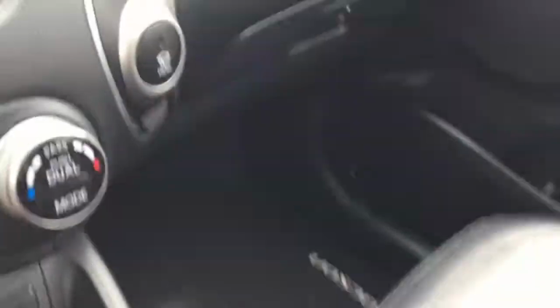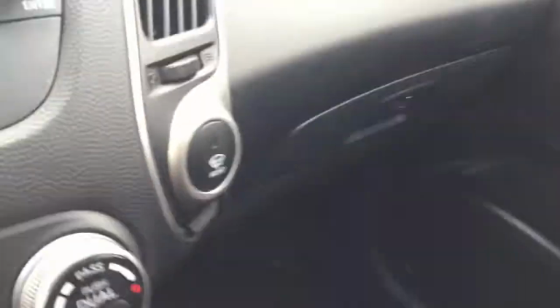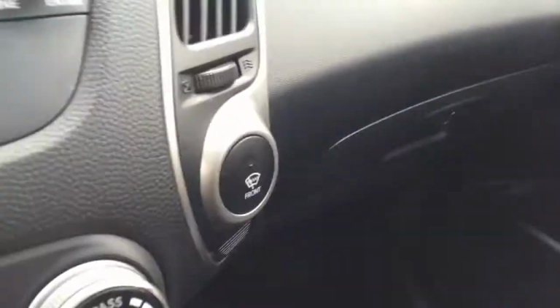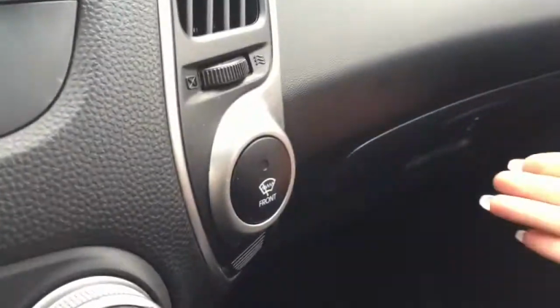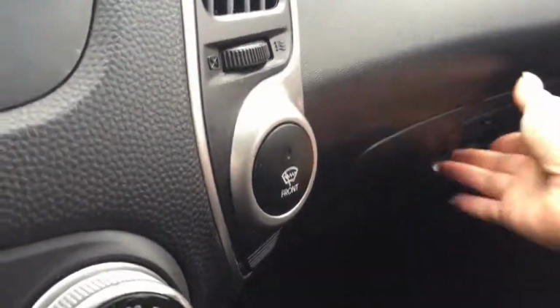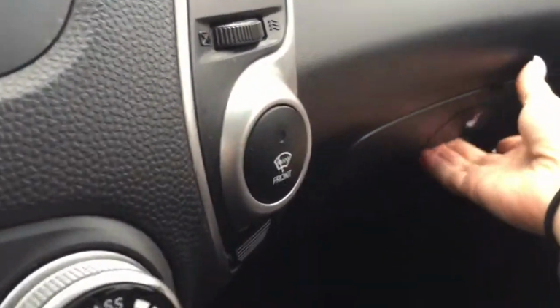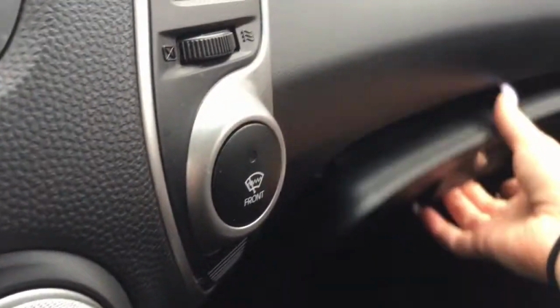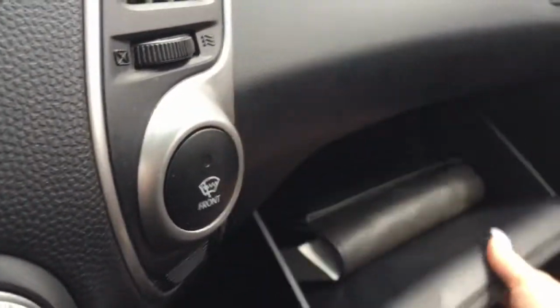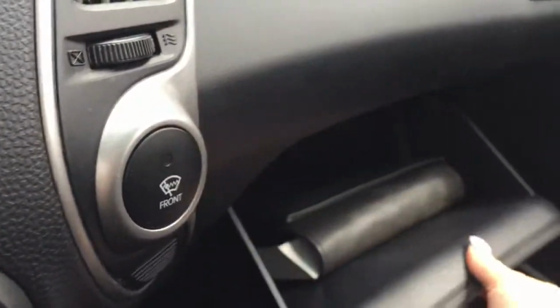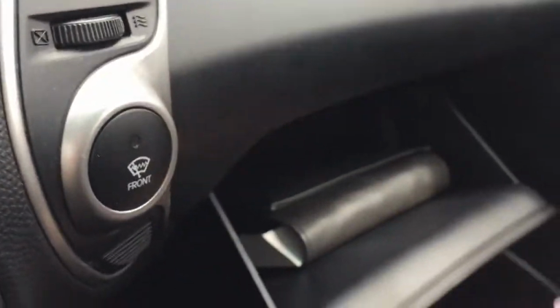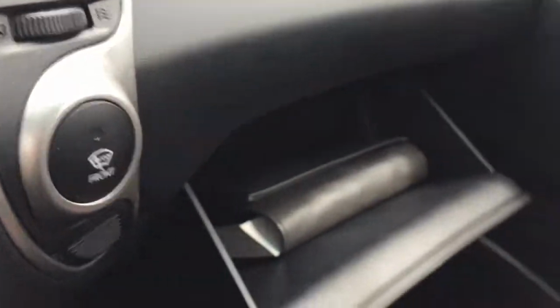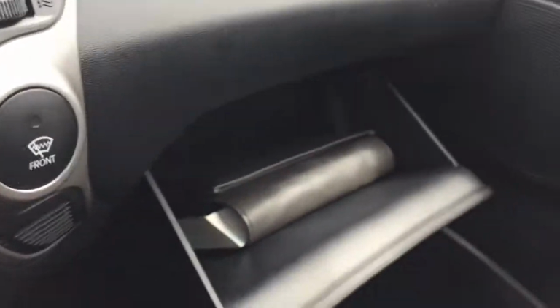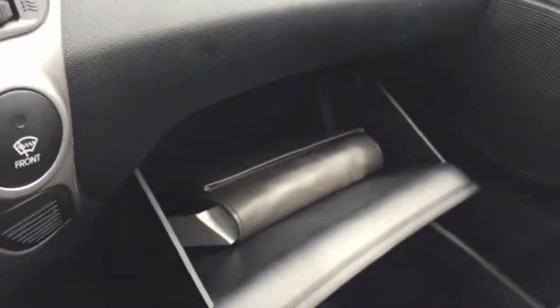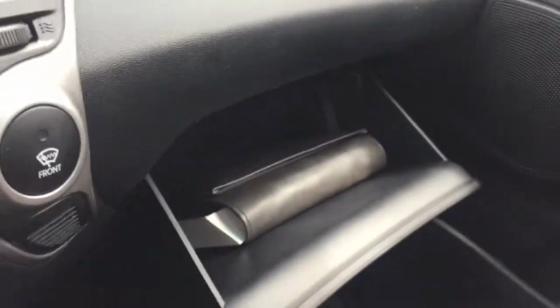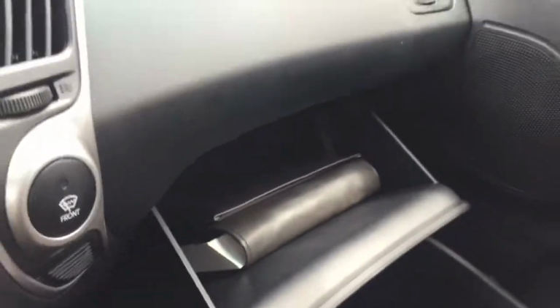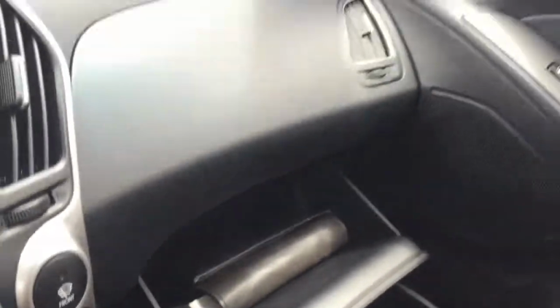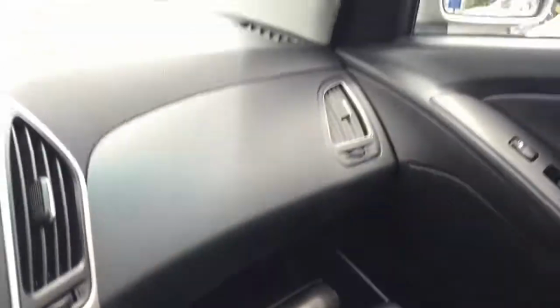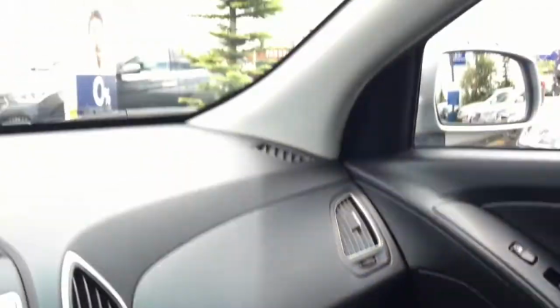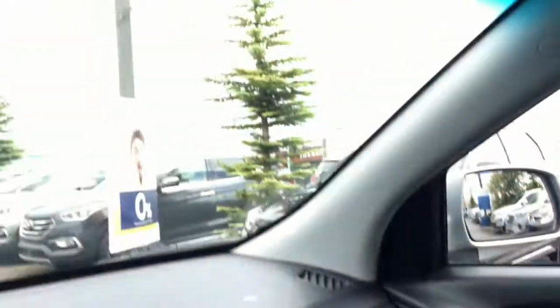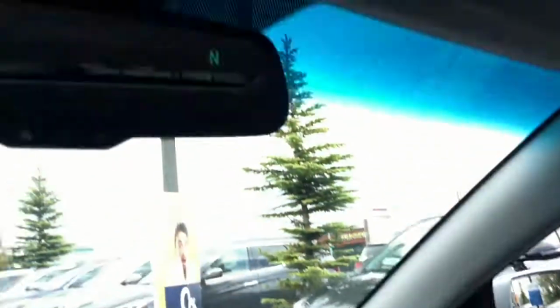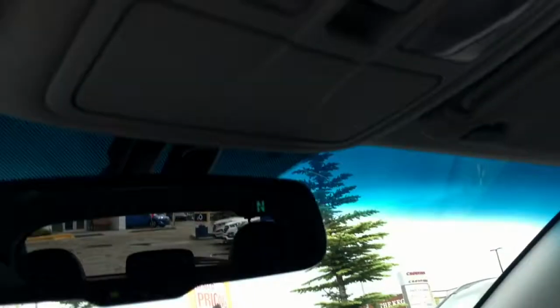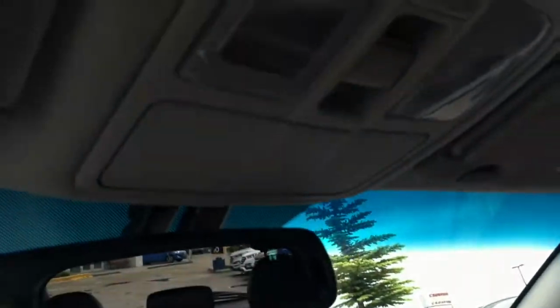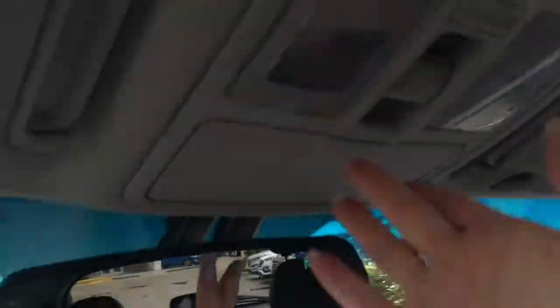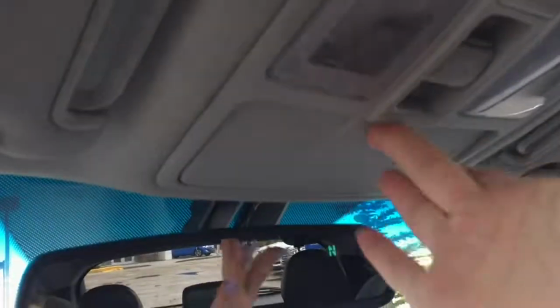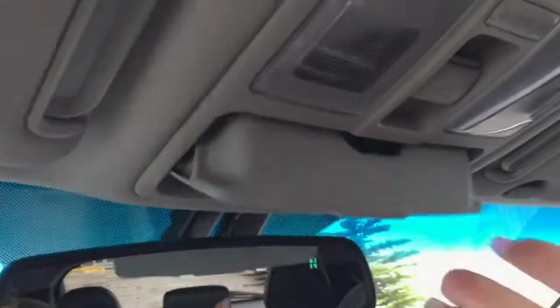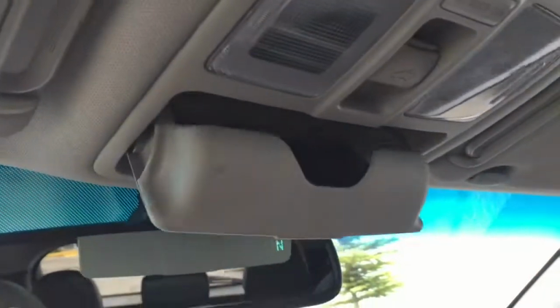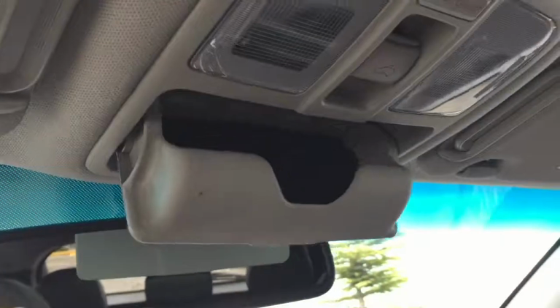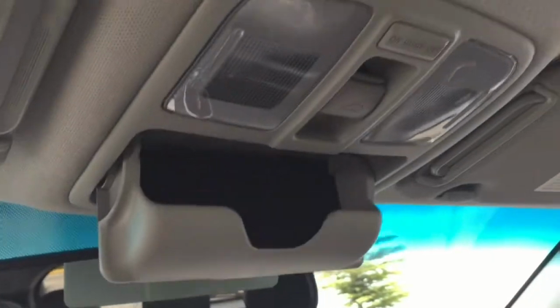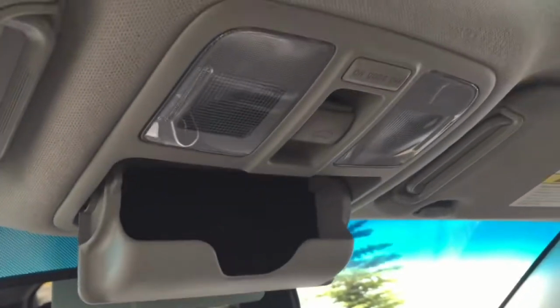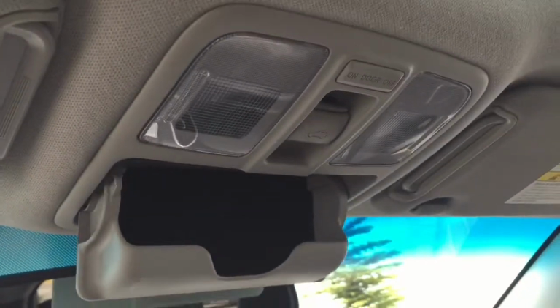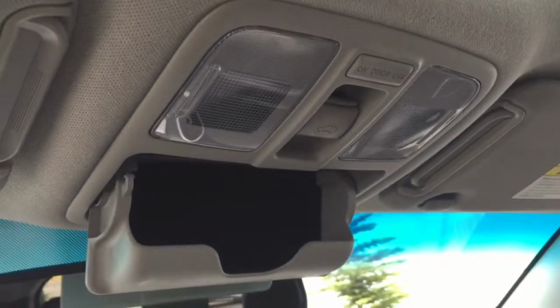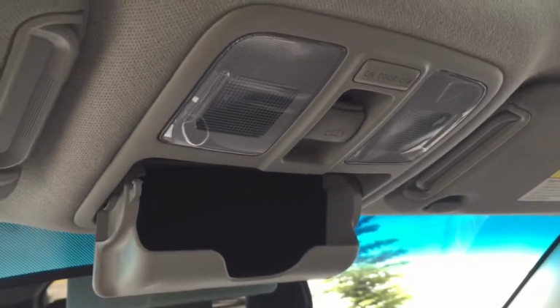Your owner's manual can be found in the glove box. And looking up top, you'll find some storage for your sunglasses.